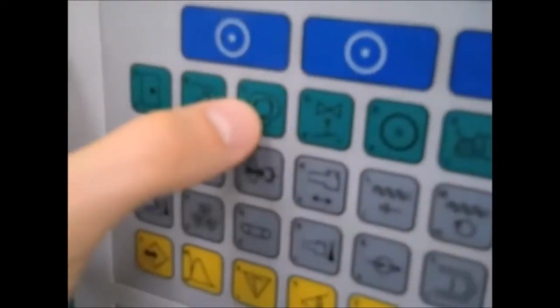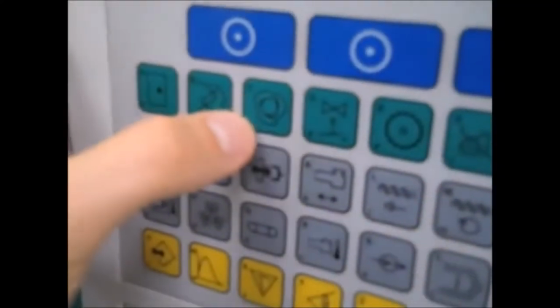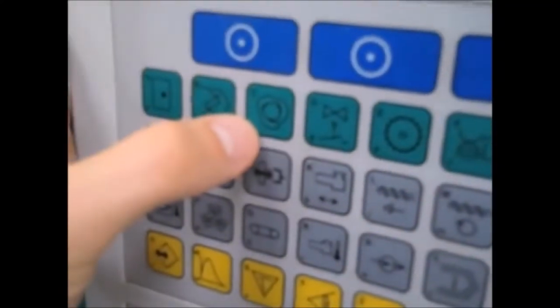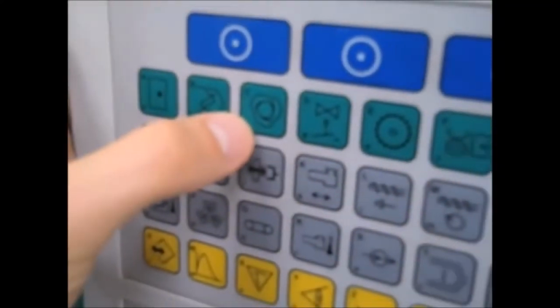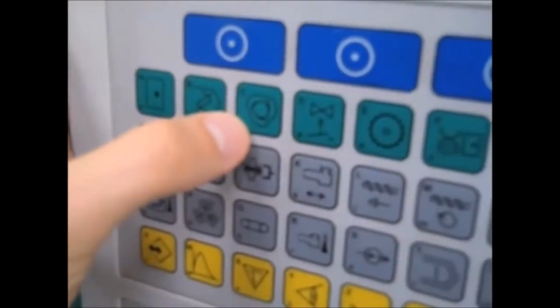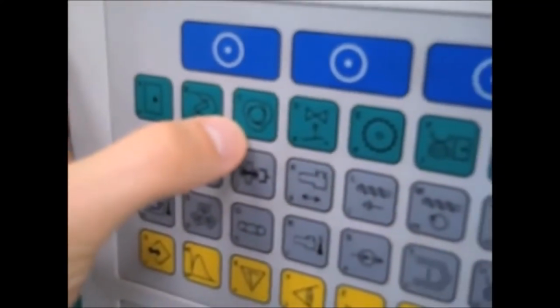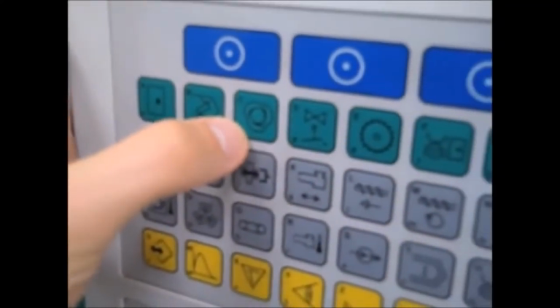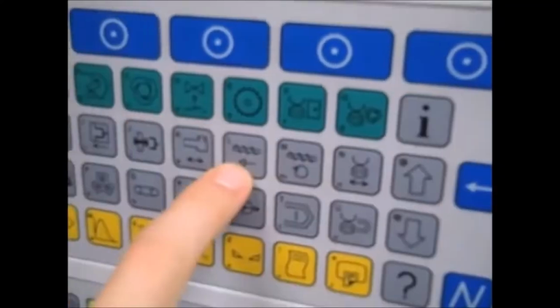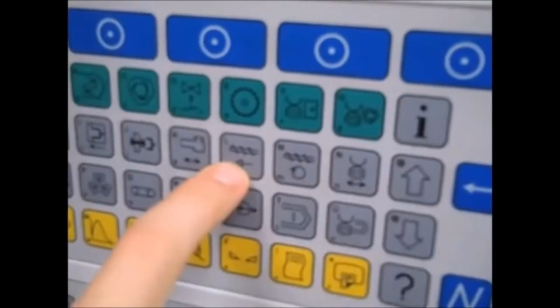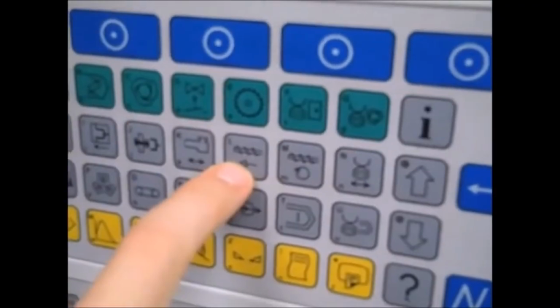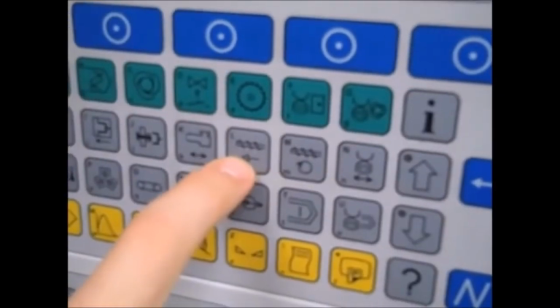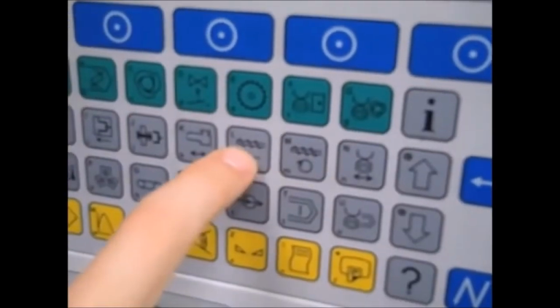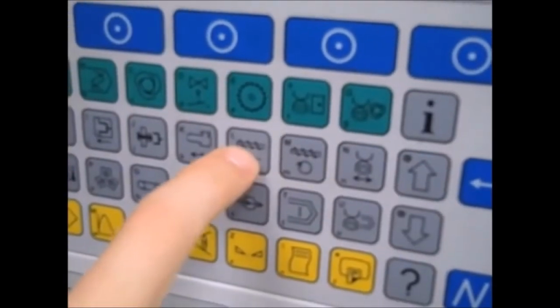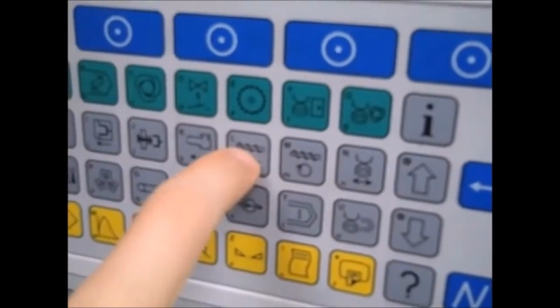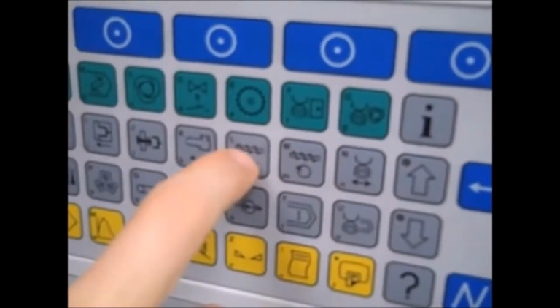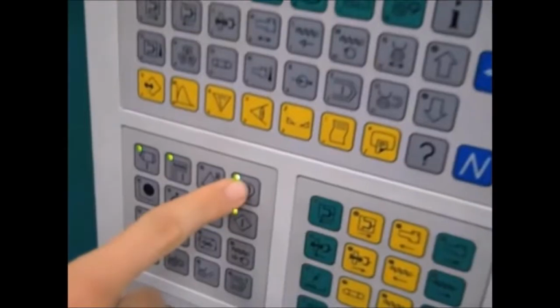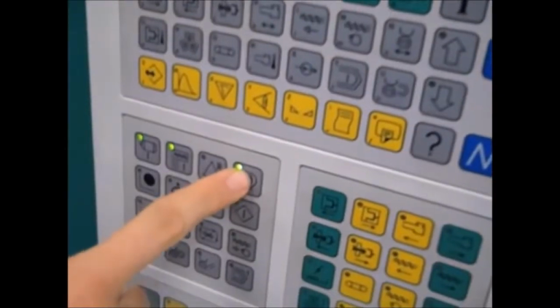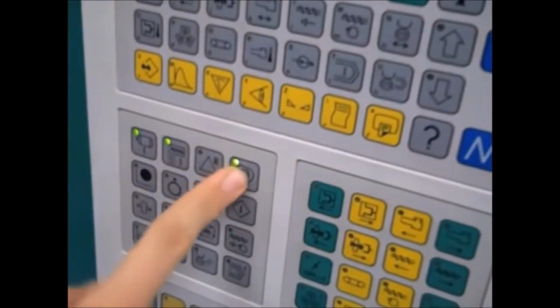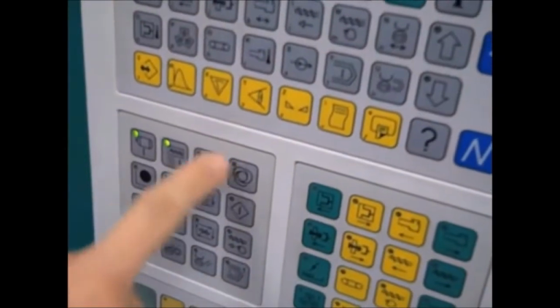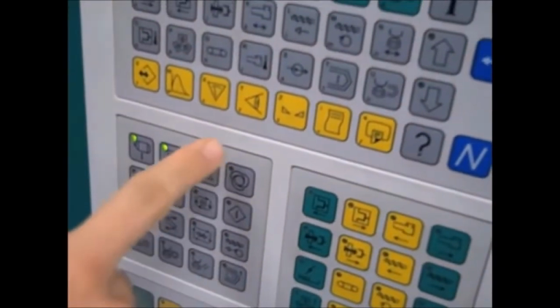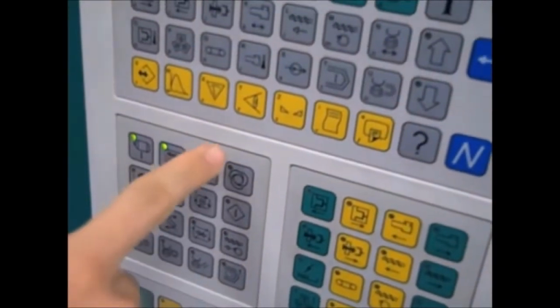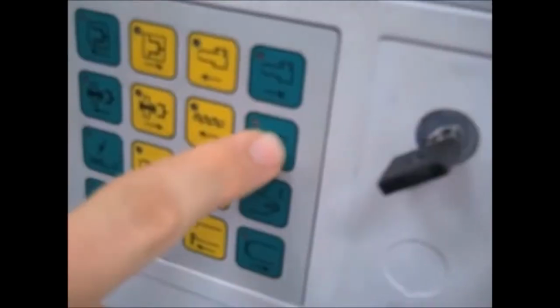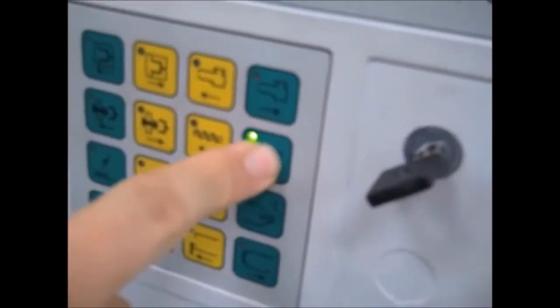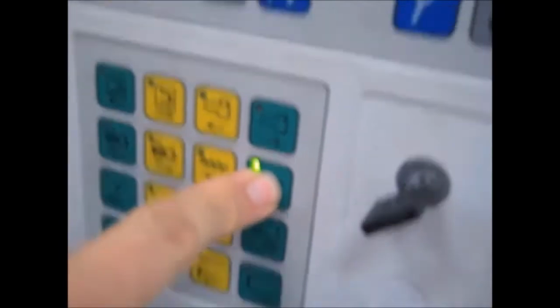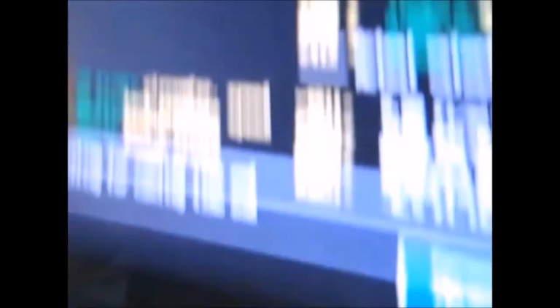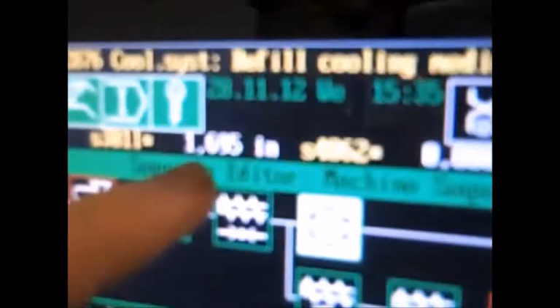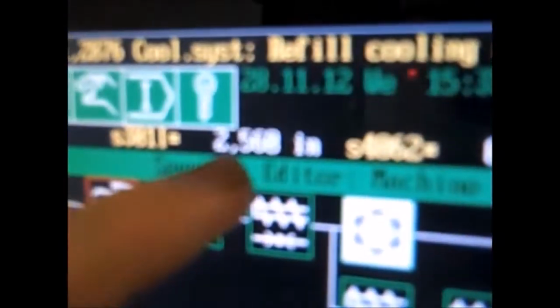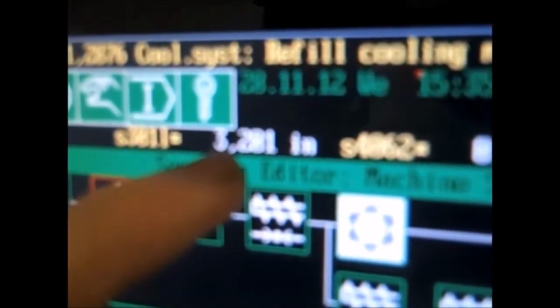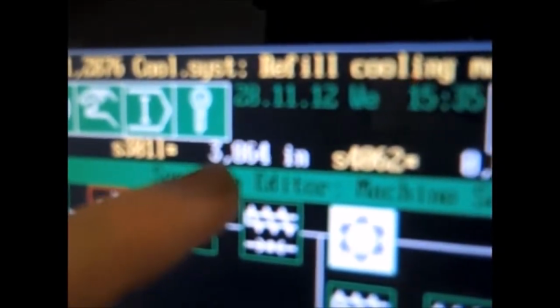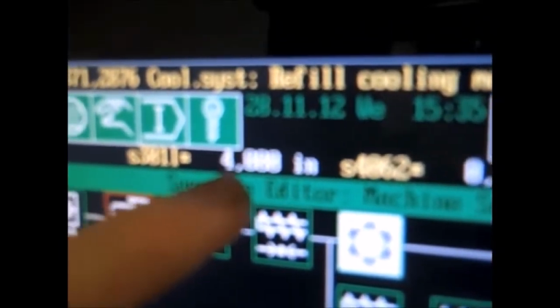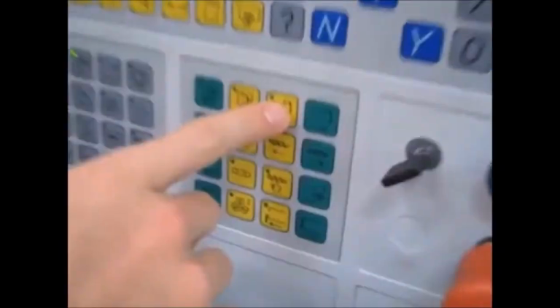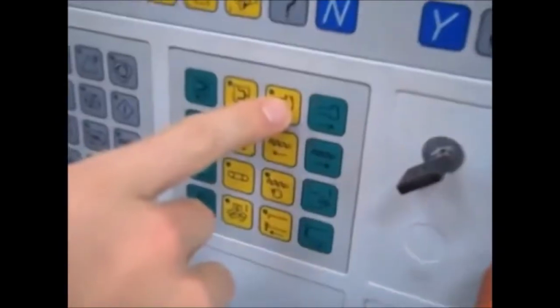Think about pressing that button, but don't press that button. Press that button. Hit the cycle button. Build up a shot. Advance the screw.